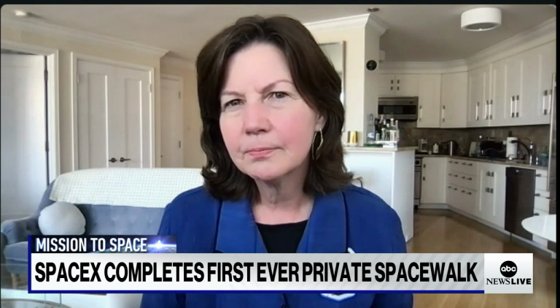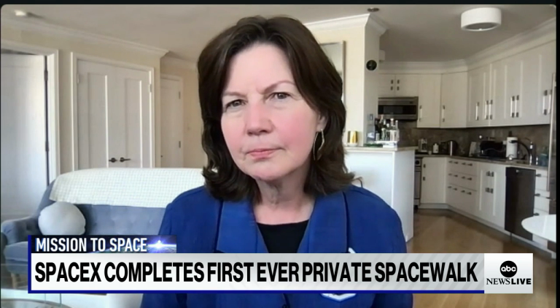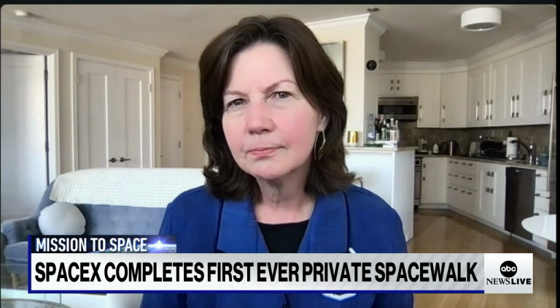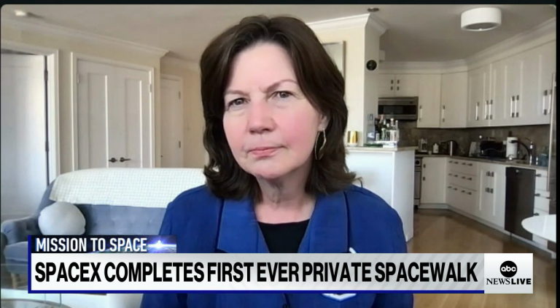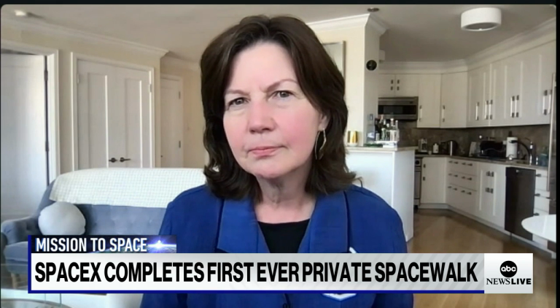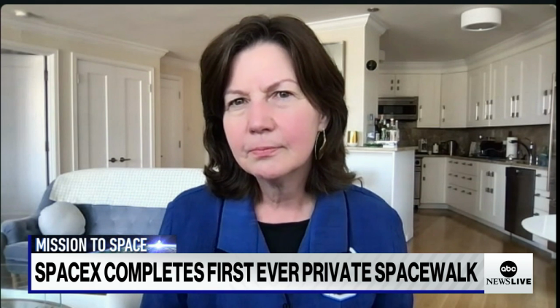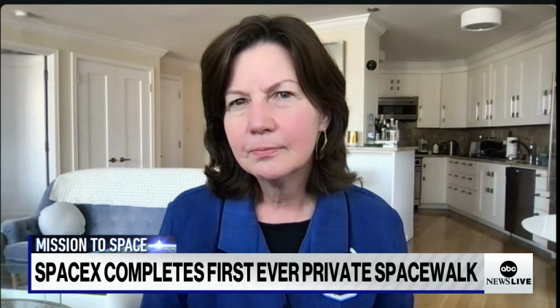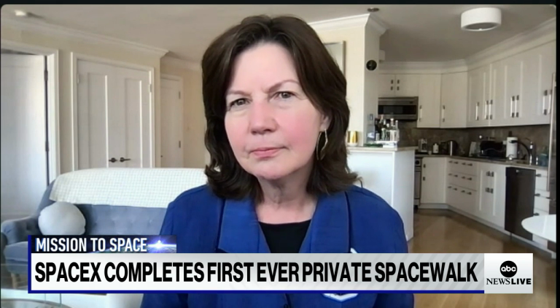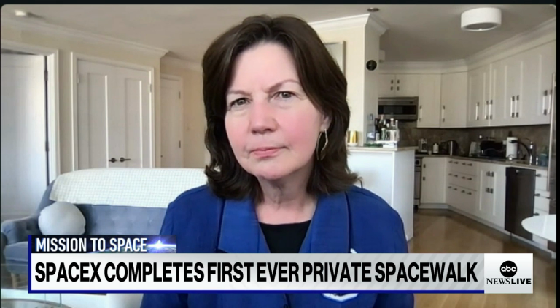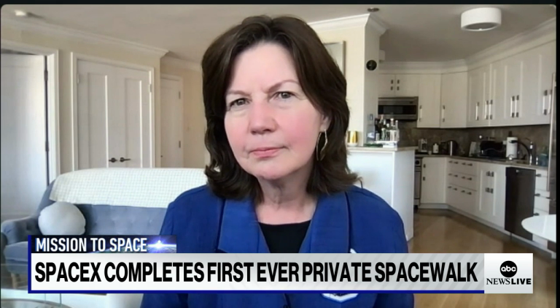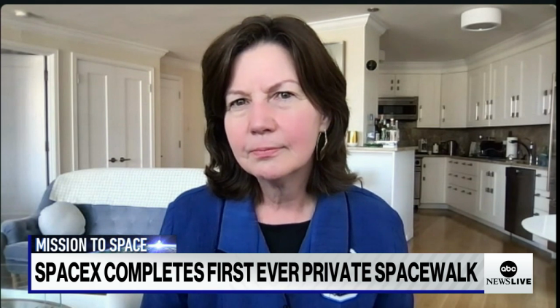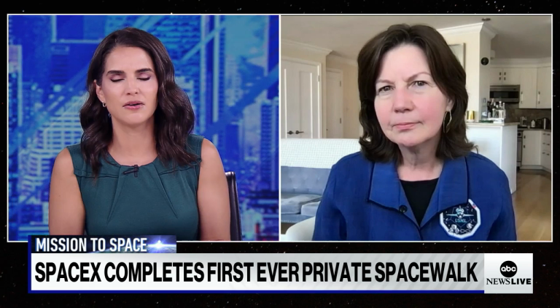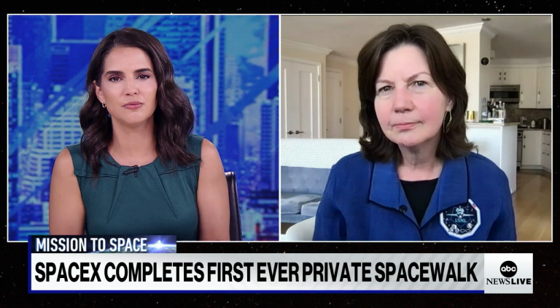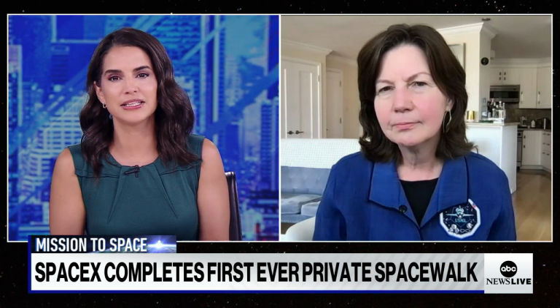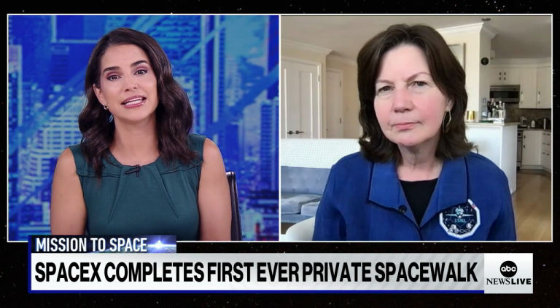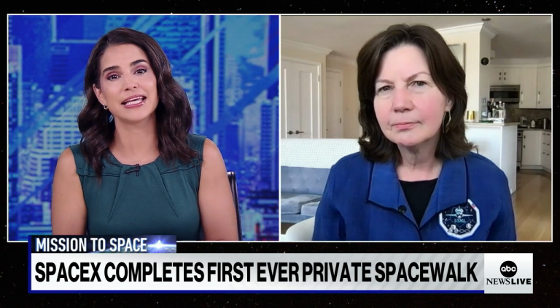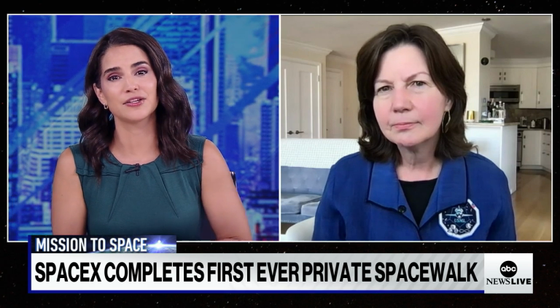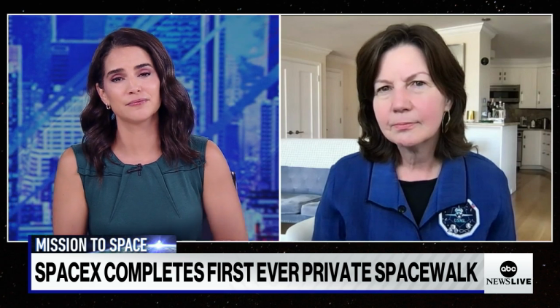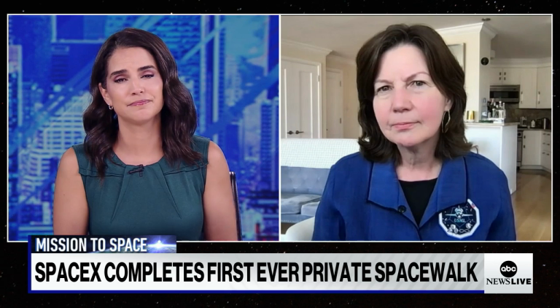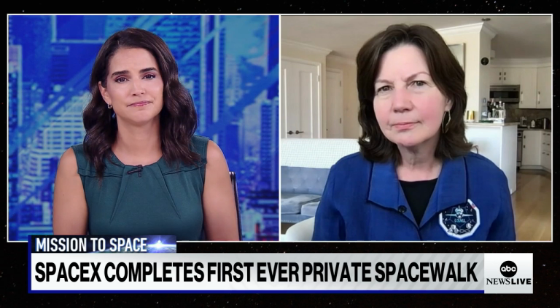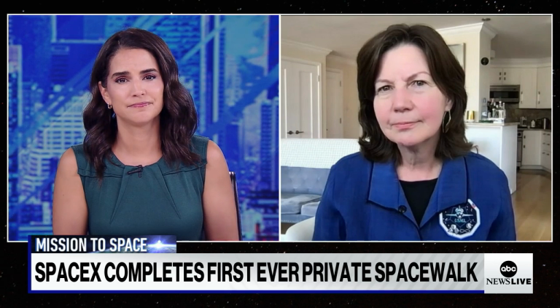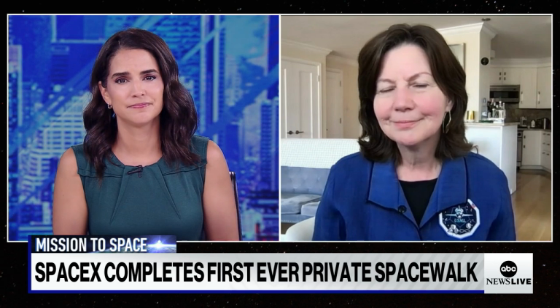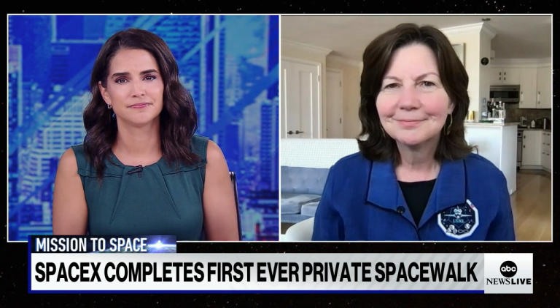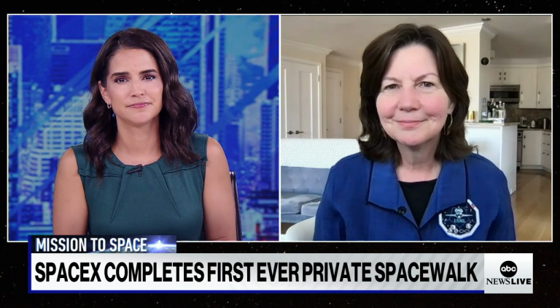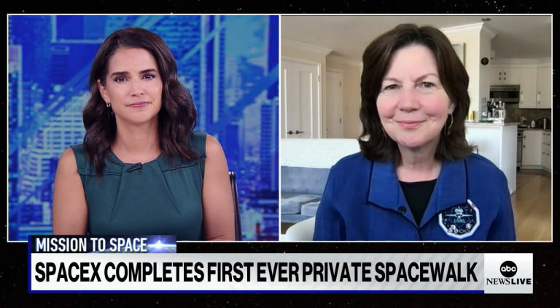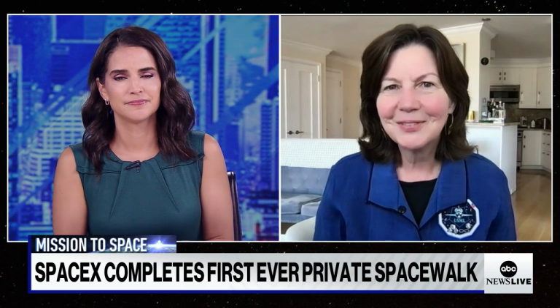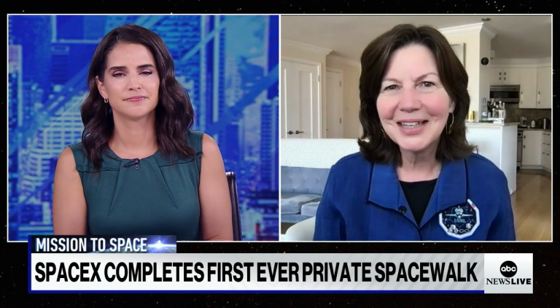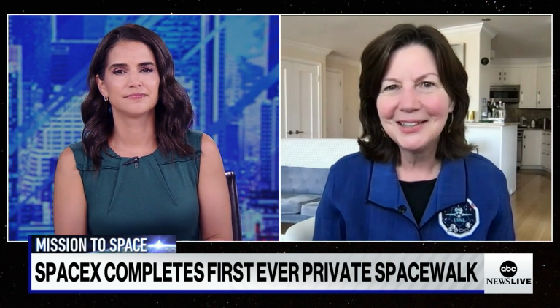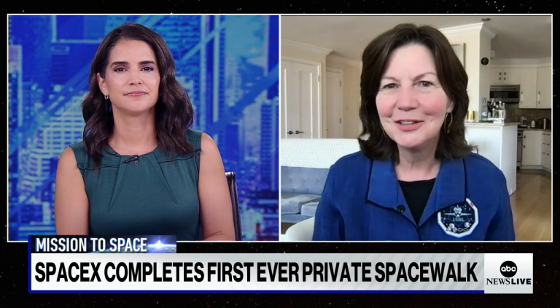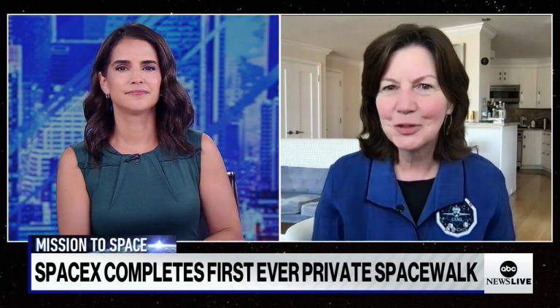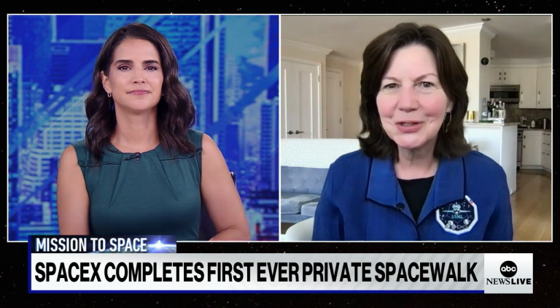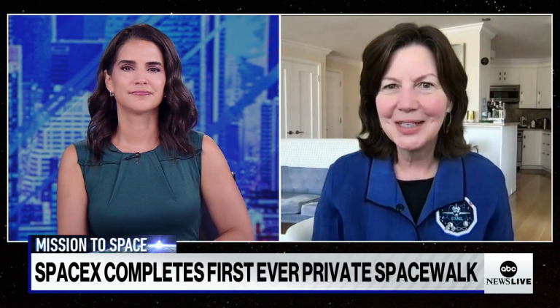Retired NASA astronaut Katie Coleman, thank you. Well, thank you. It's cool to see.